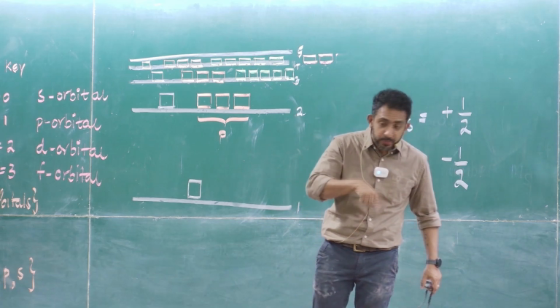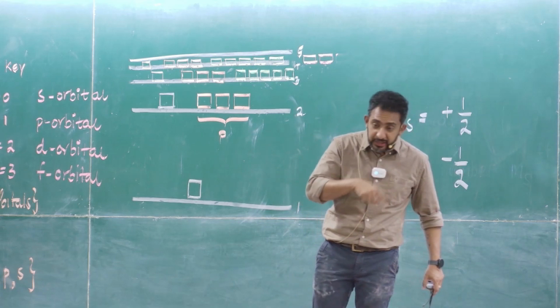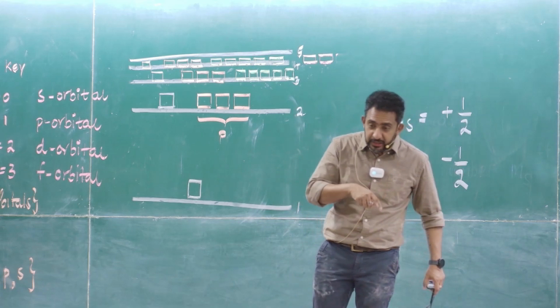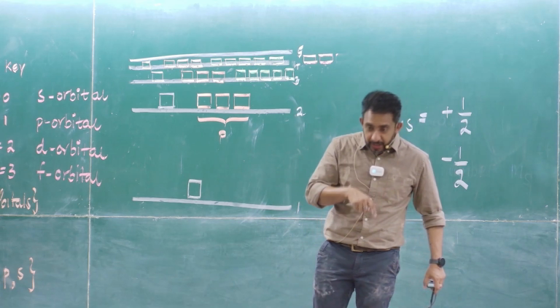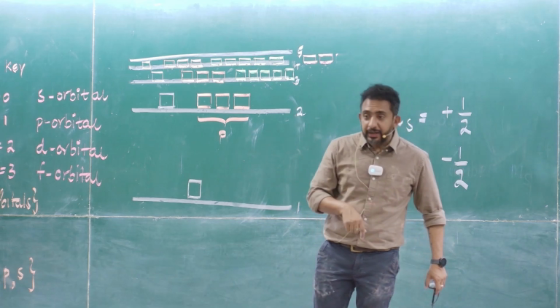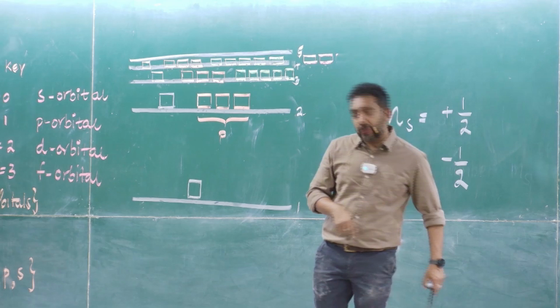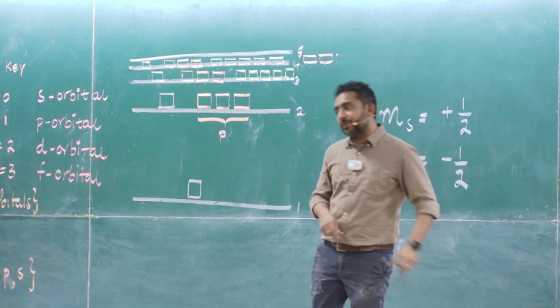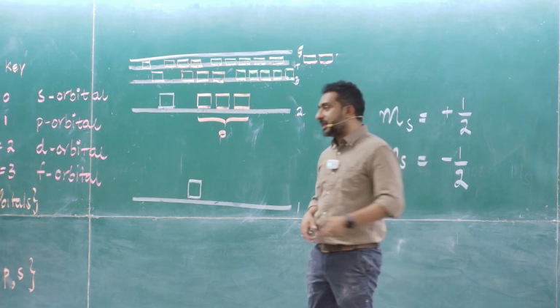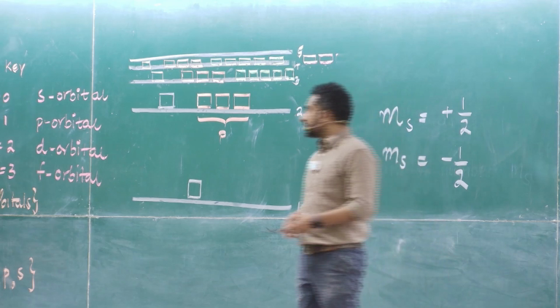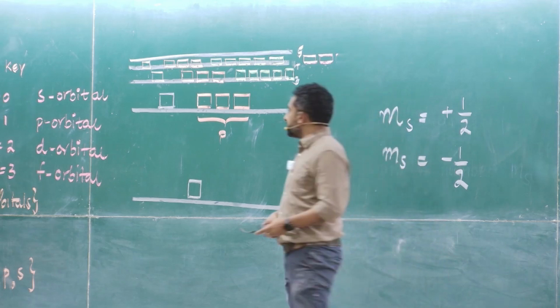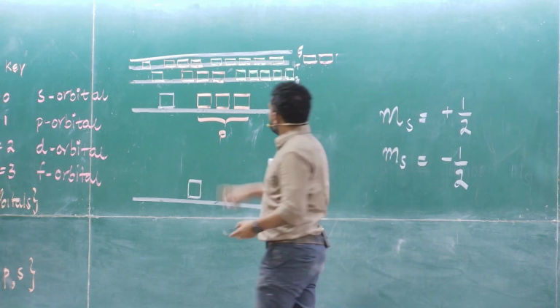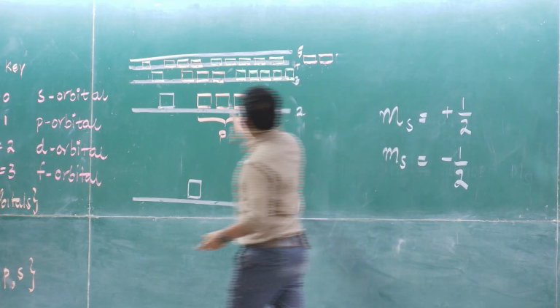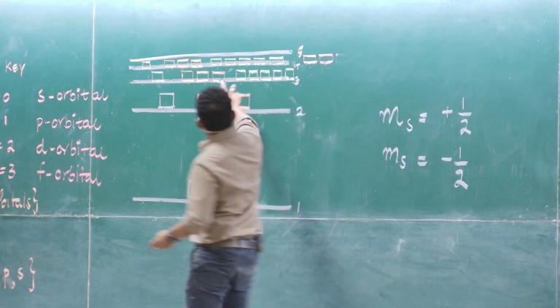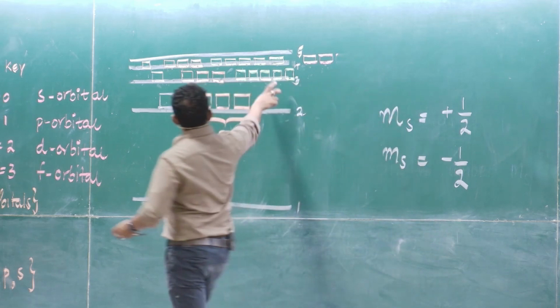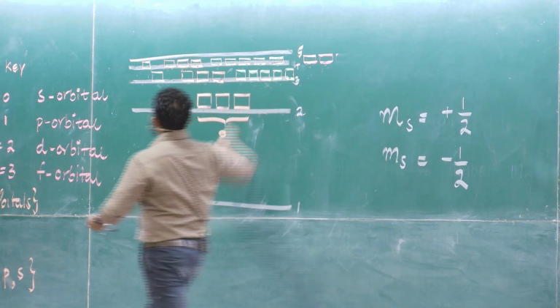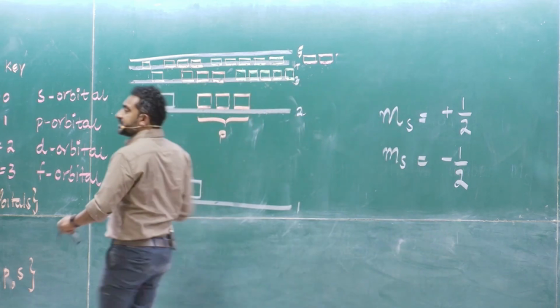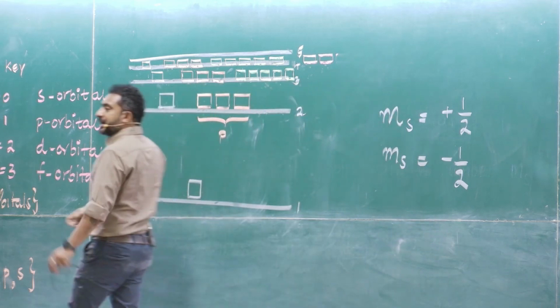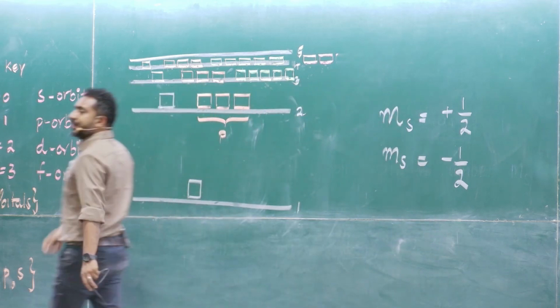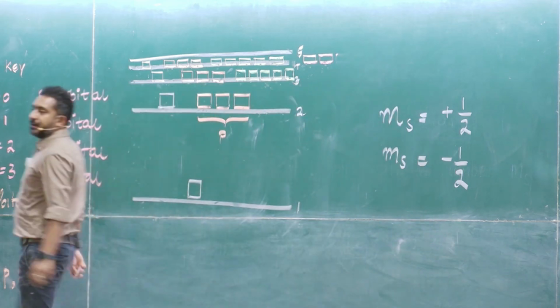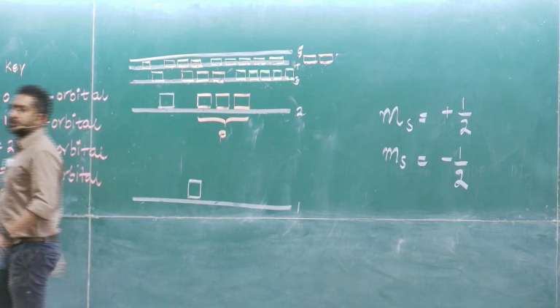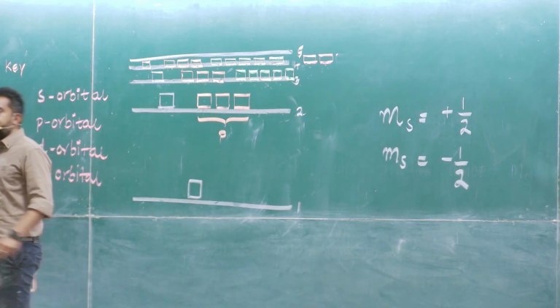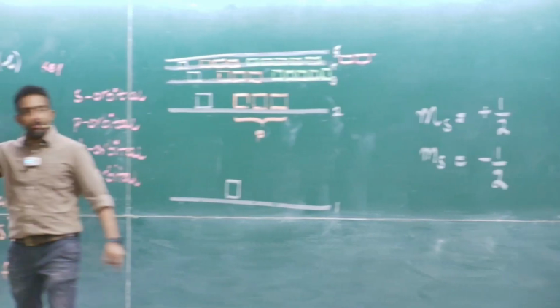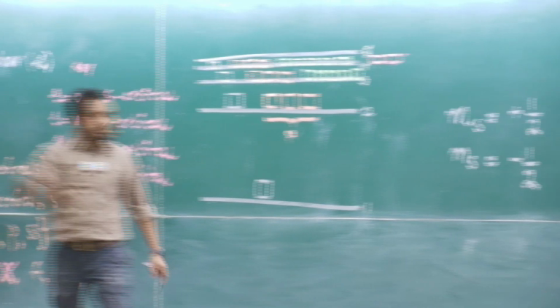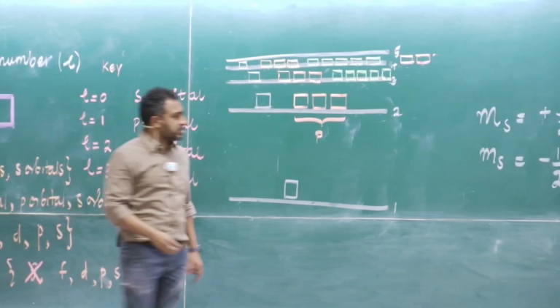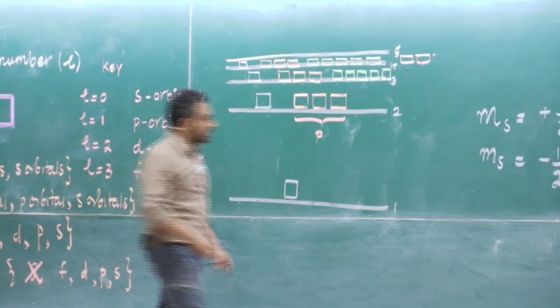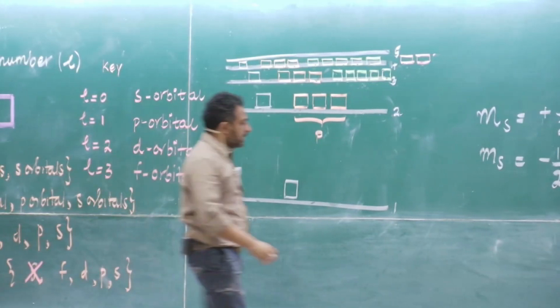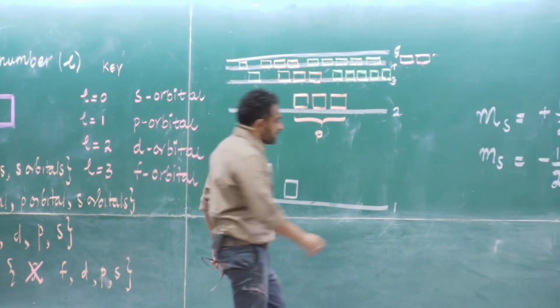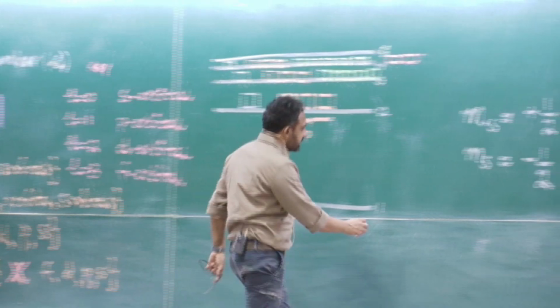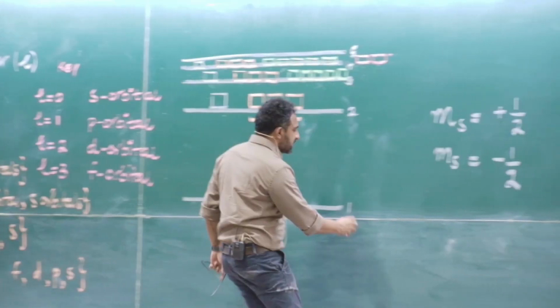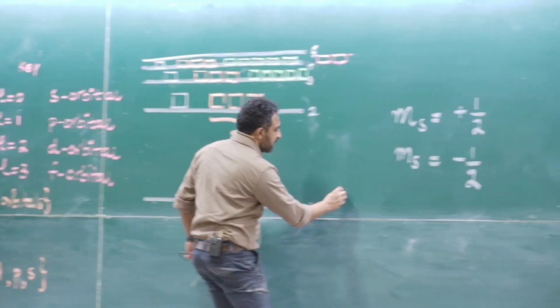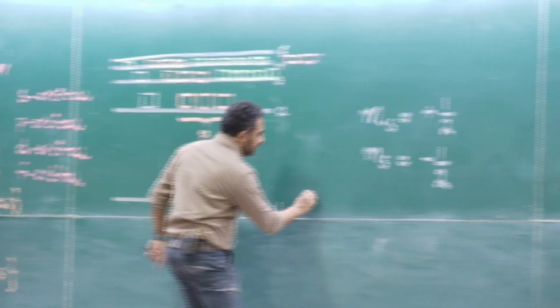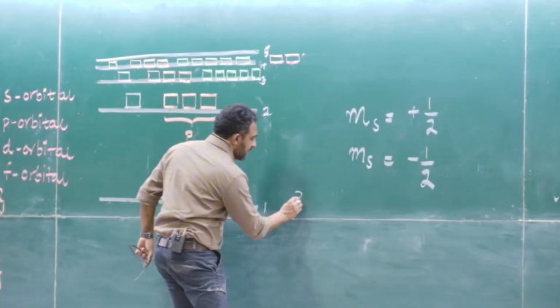The magnetic quantum number defines the orientation of the sub-energy level and is defined from minus l to plus l. The spin quantum number defines the spinning of the electron — whether the electron spins clockwise or anti-clockwise.